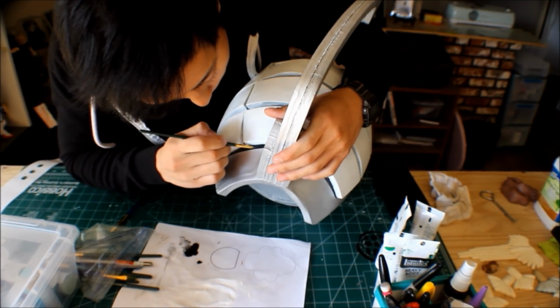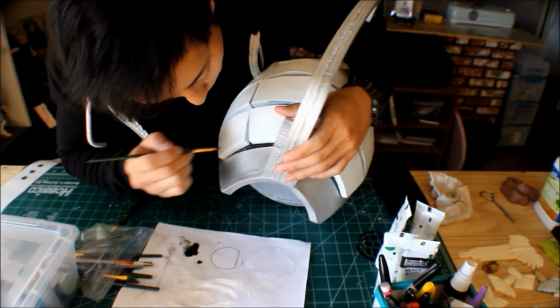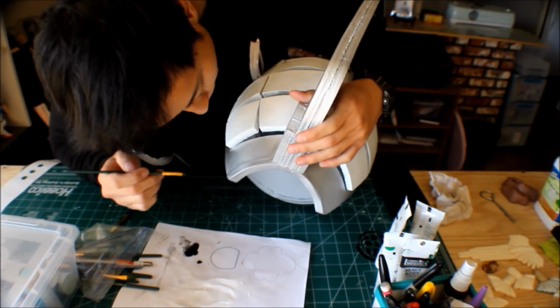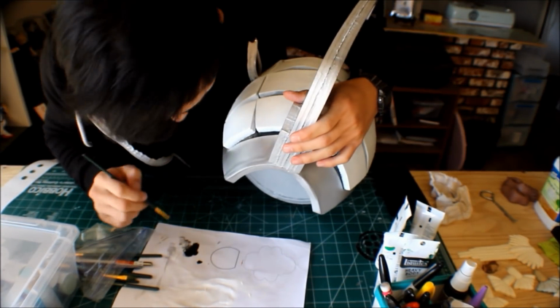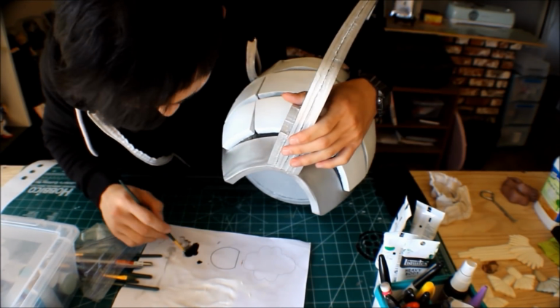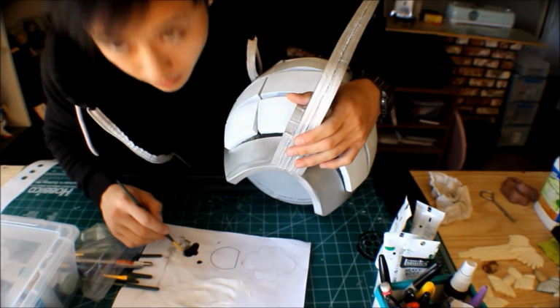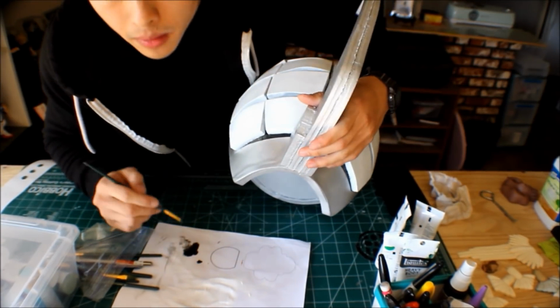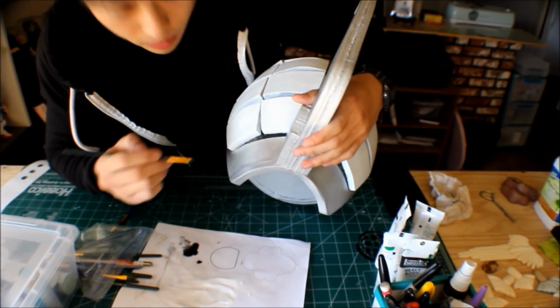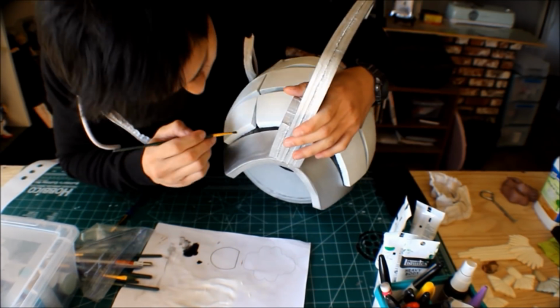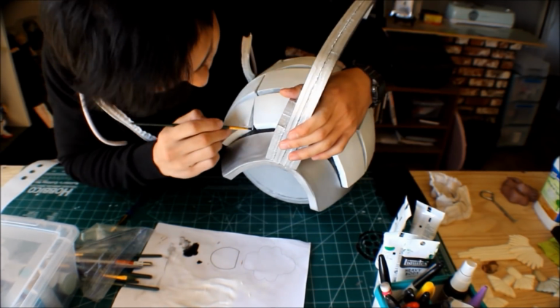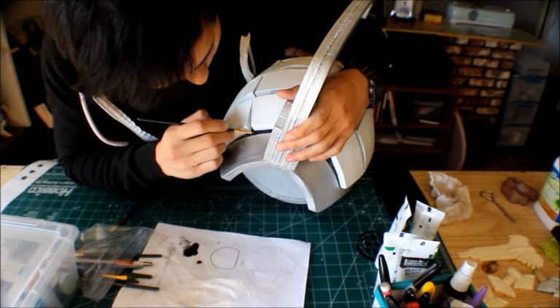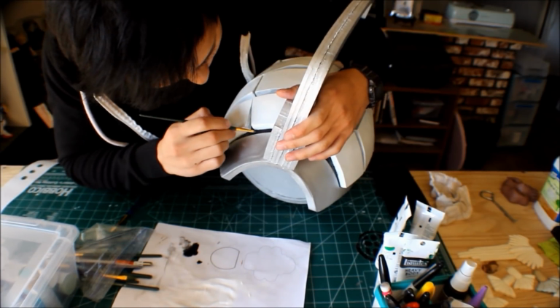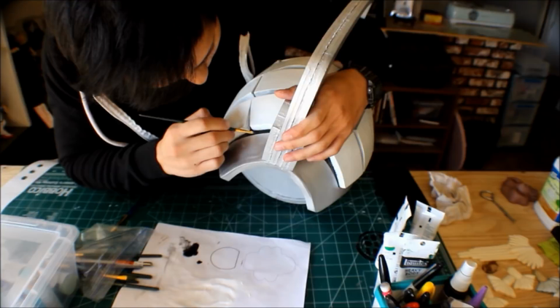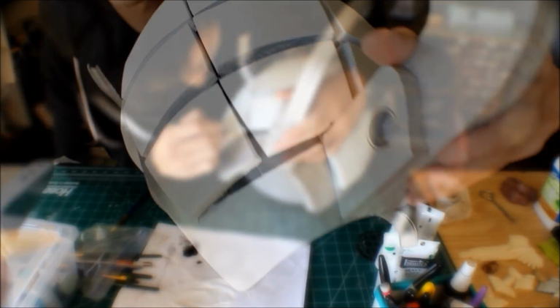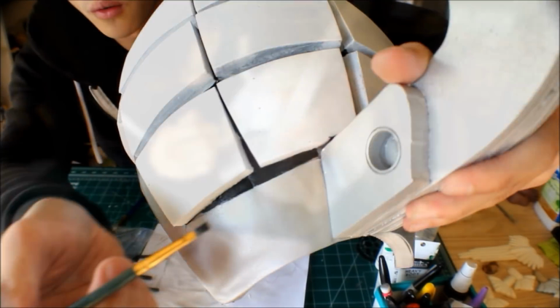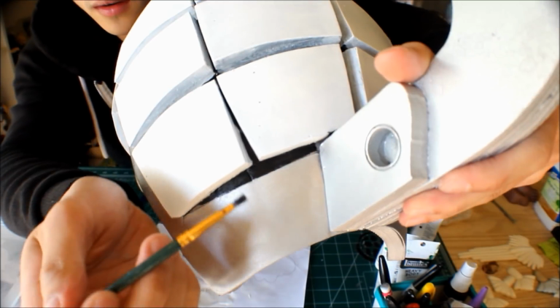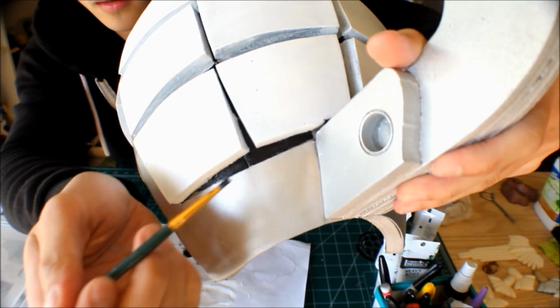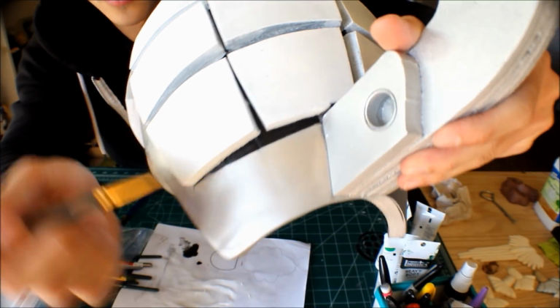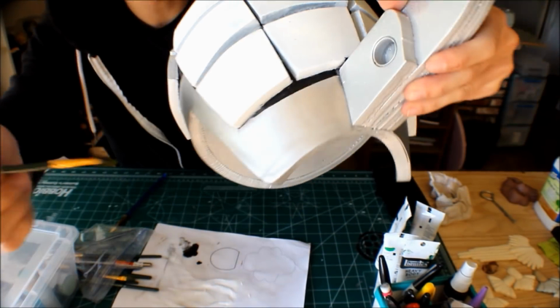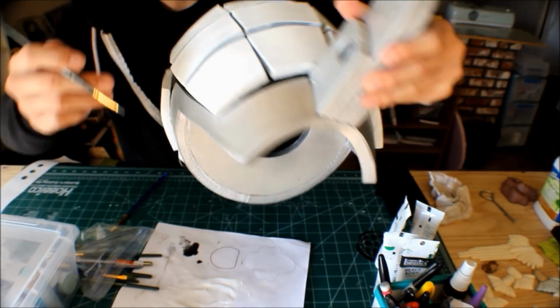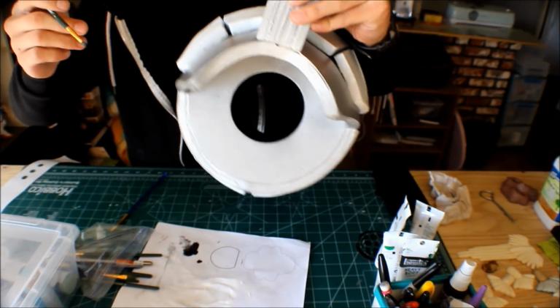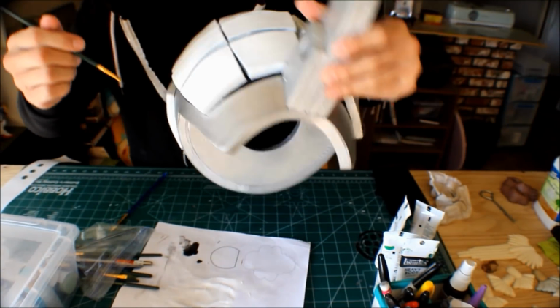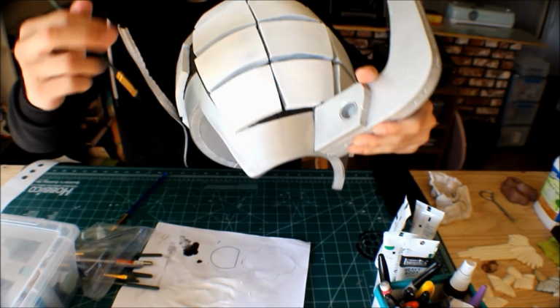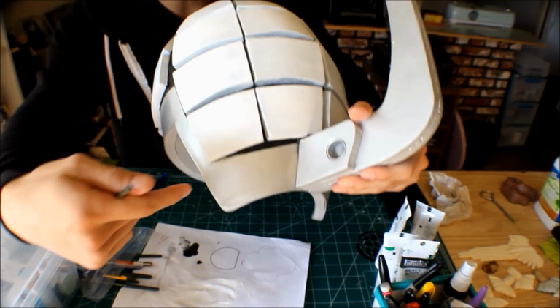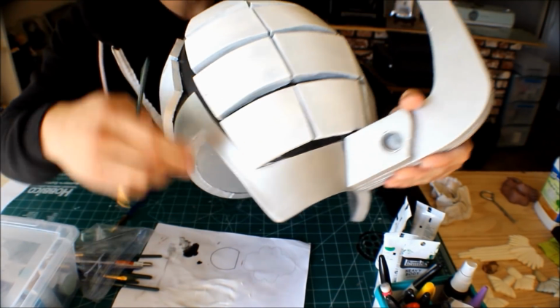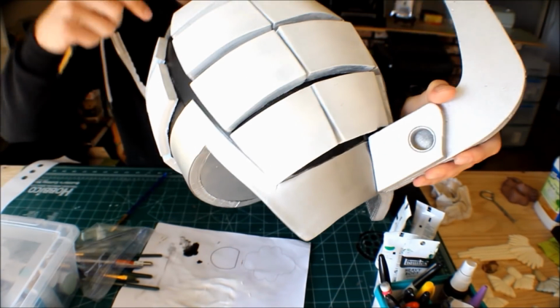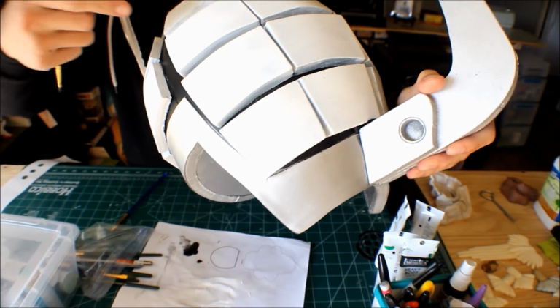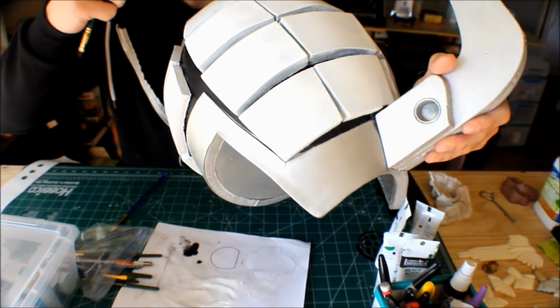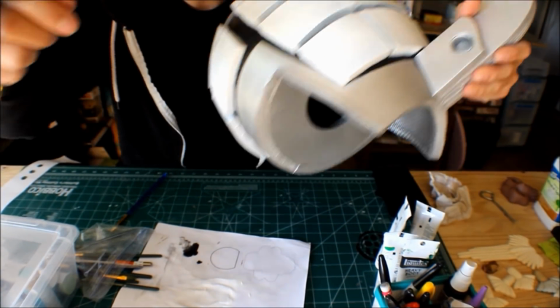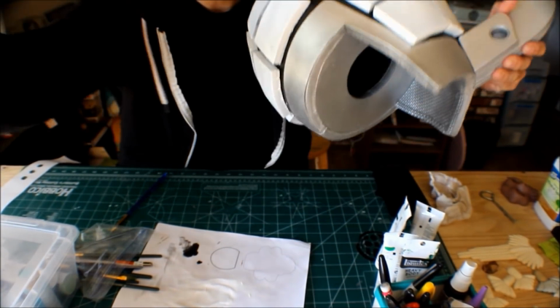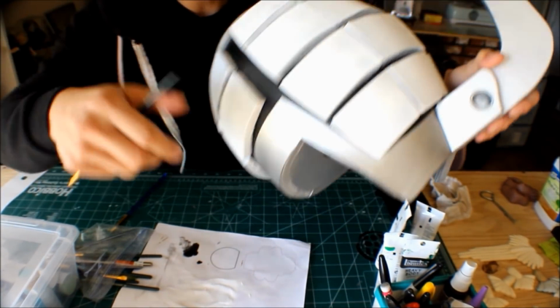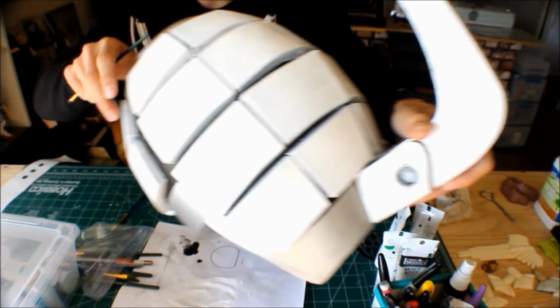Hopefully you guys can see that. We'll just do this for all the edges that need to be touched up. Once you do that, you're basically done painting the gauntlets.